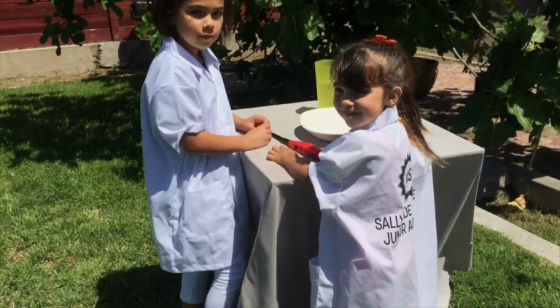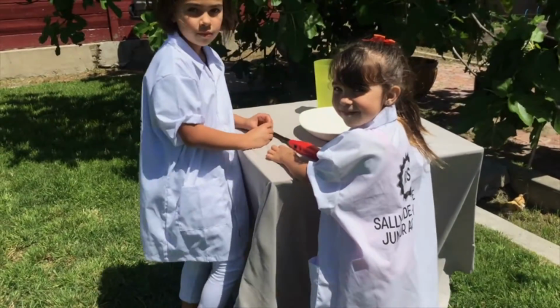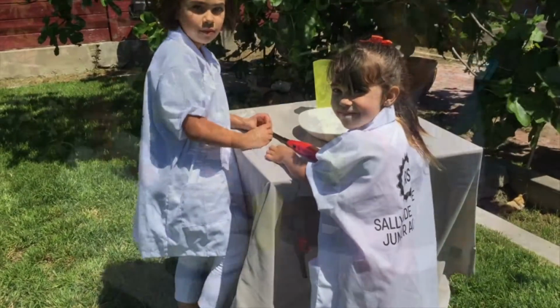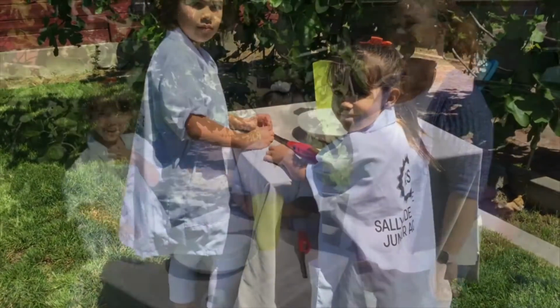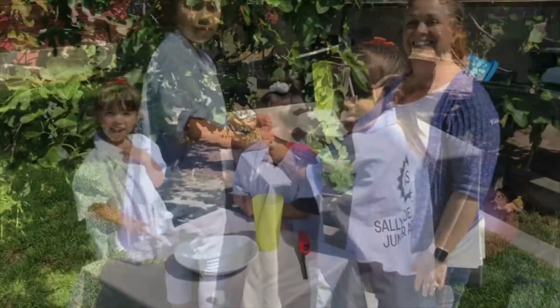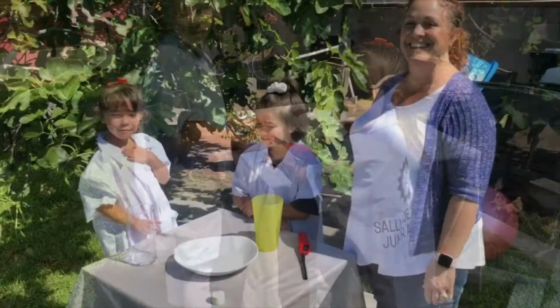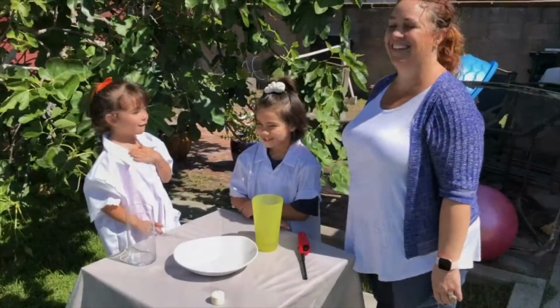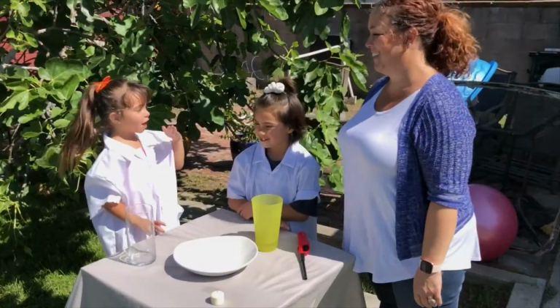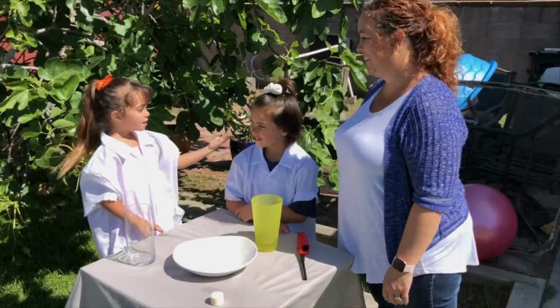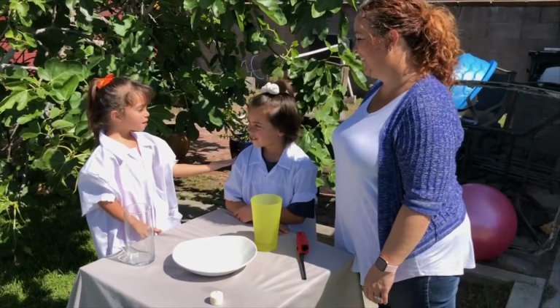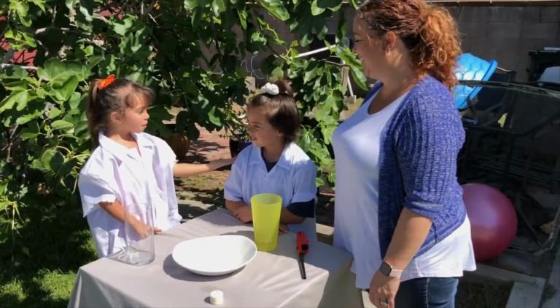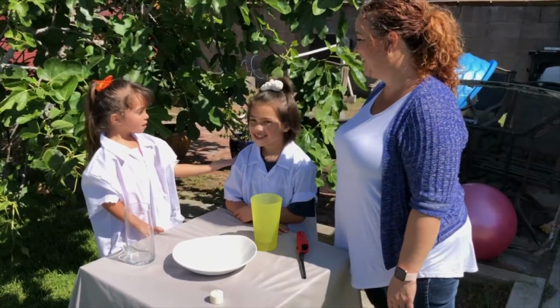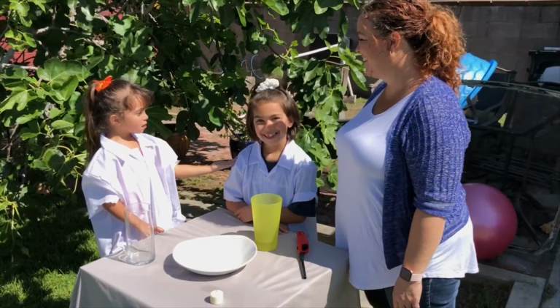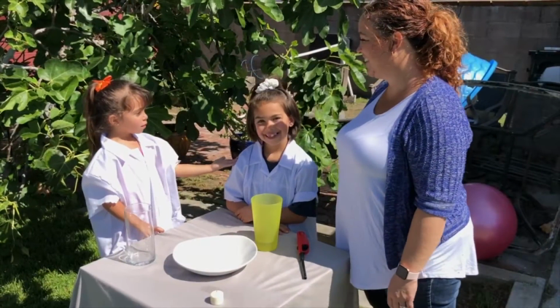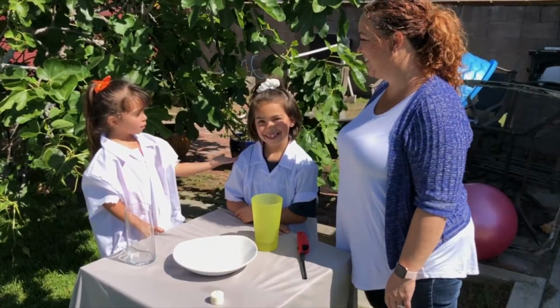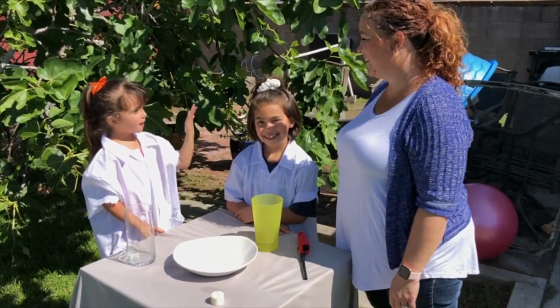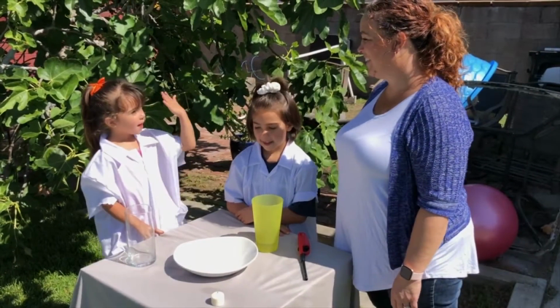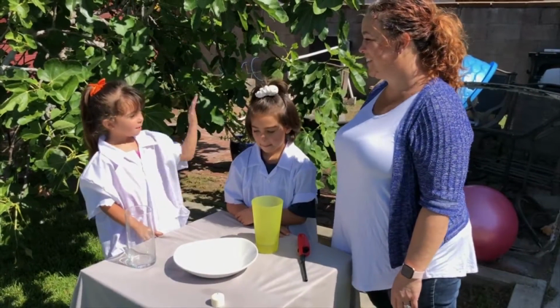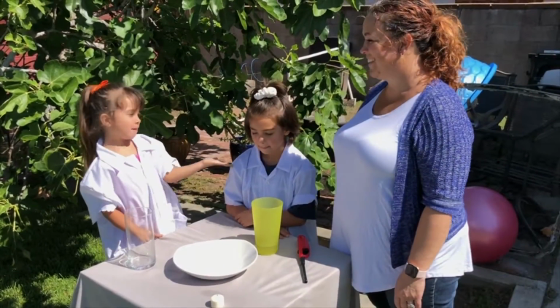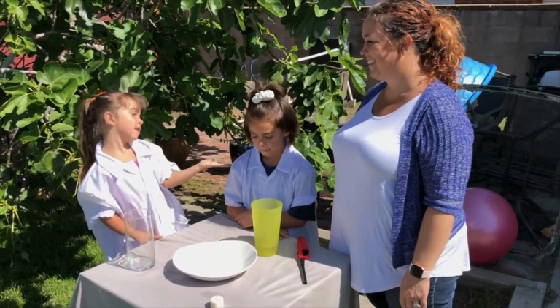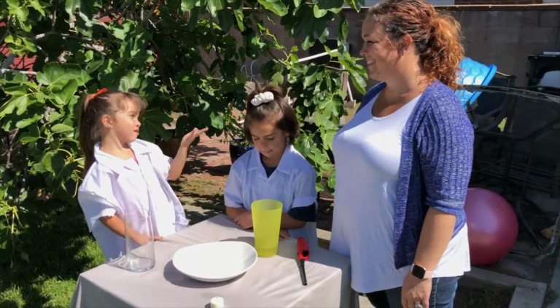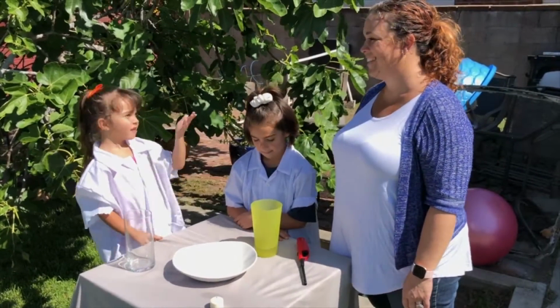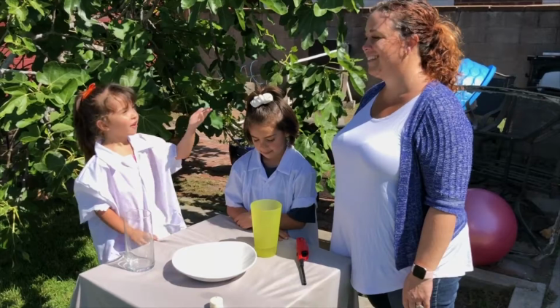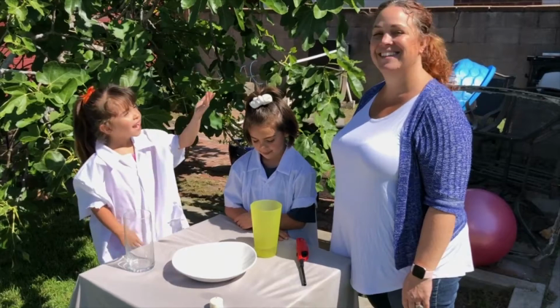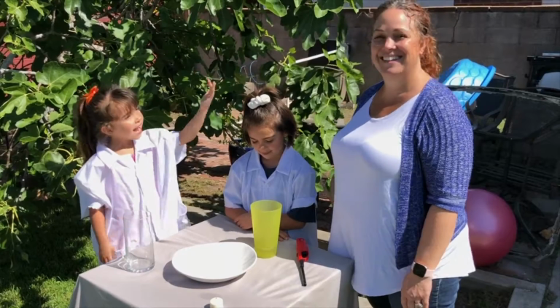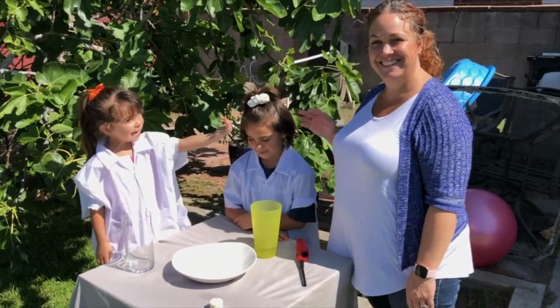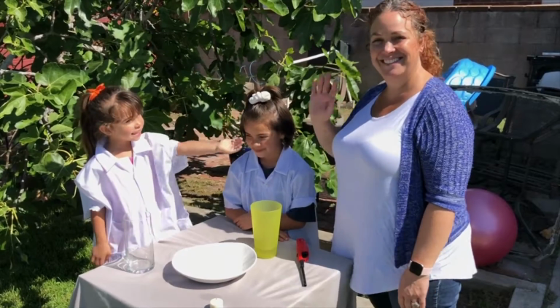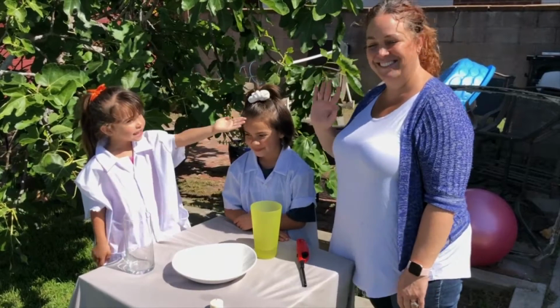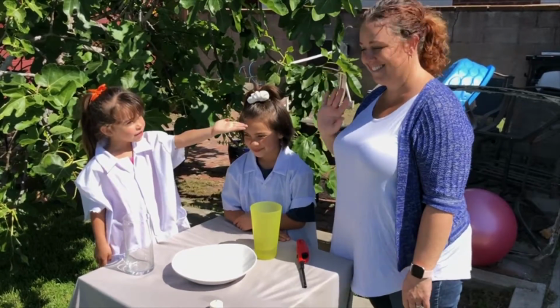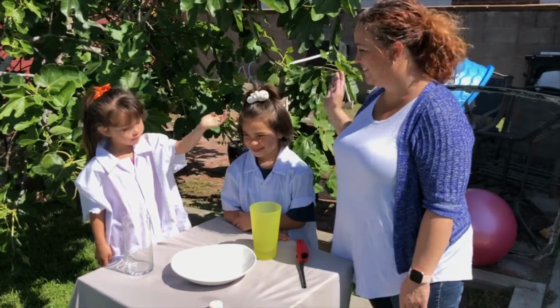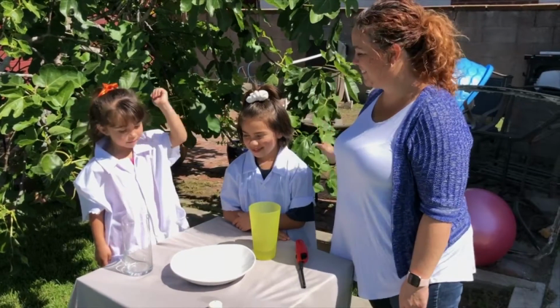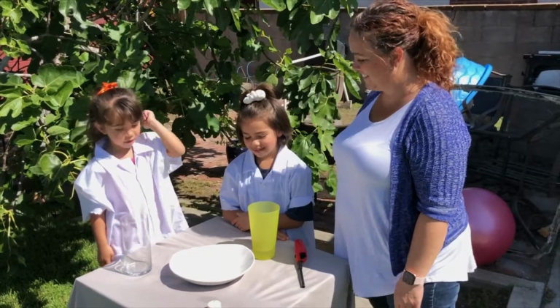Hi, I'm Ava. This is my sister Ruby, my big sister, and this is my mom.